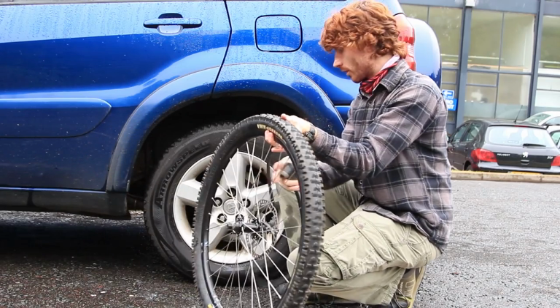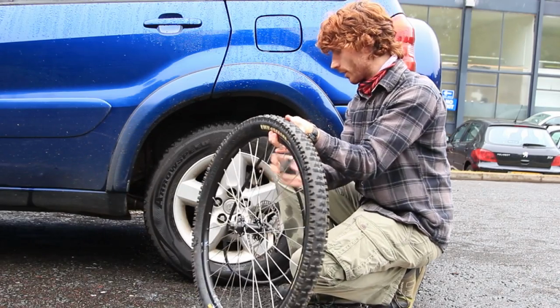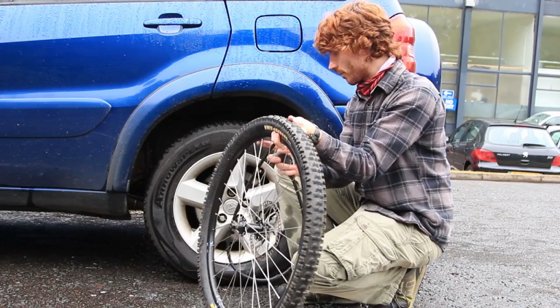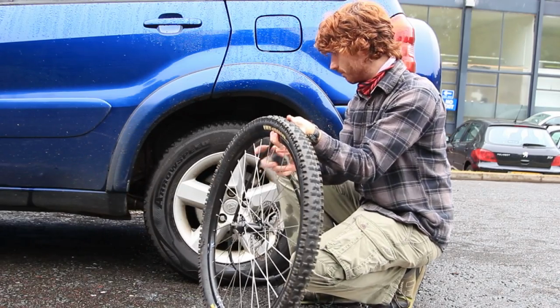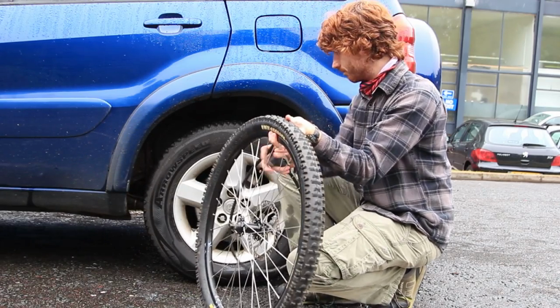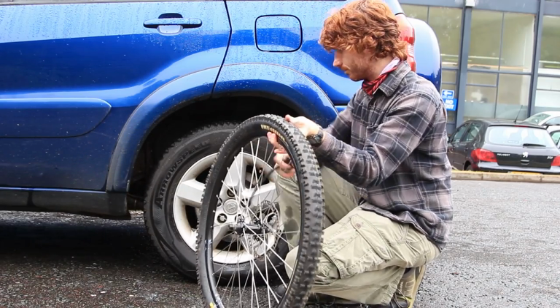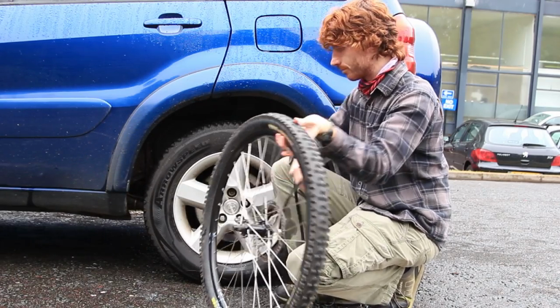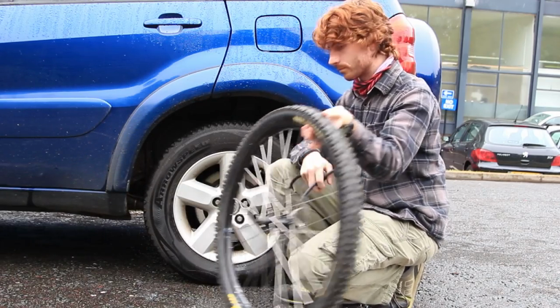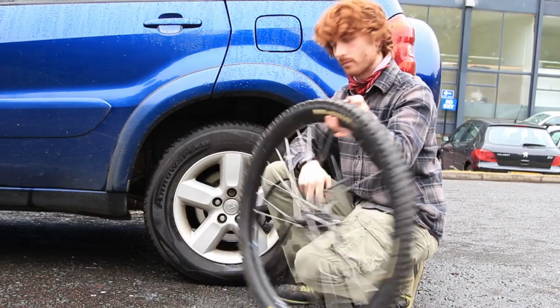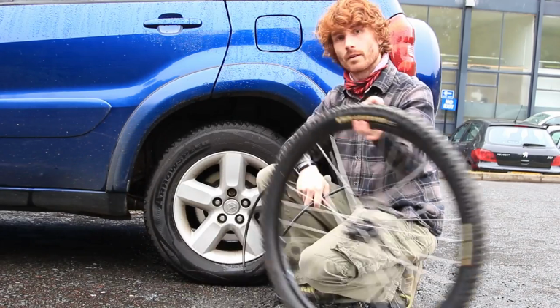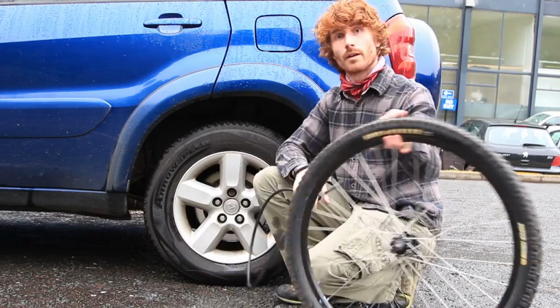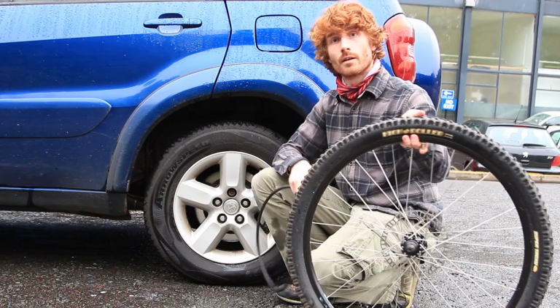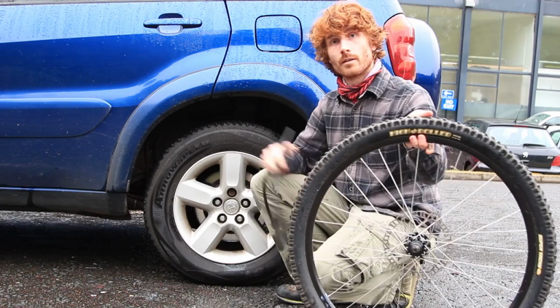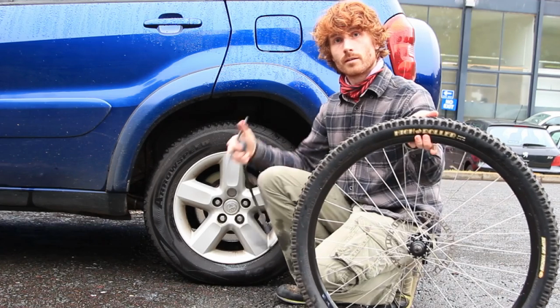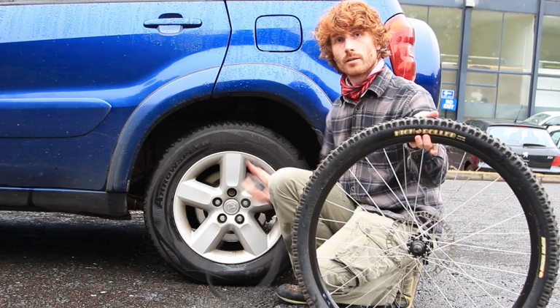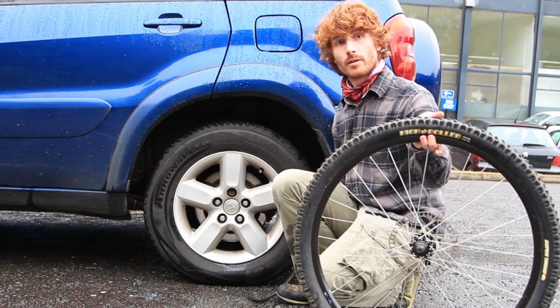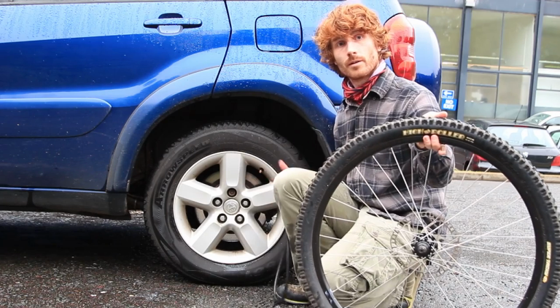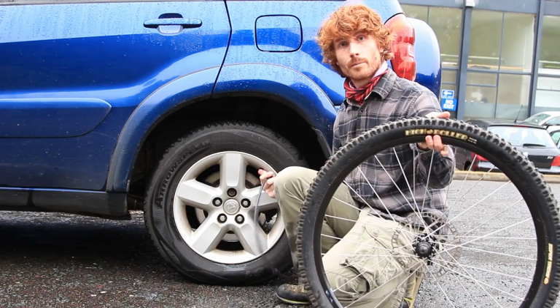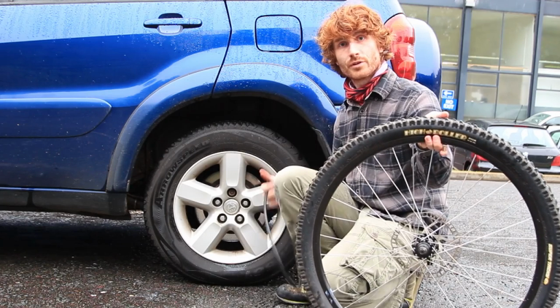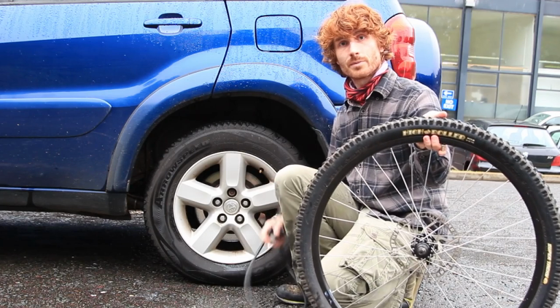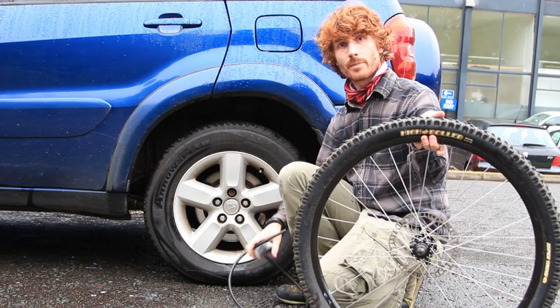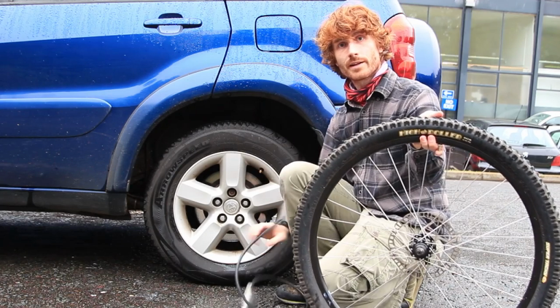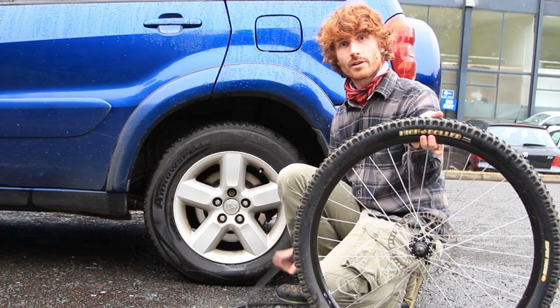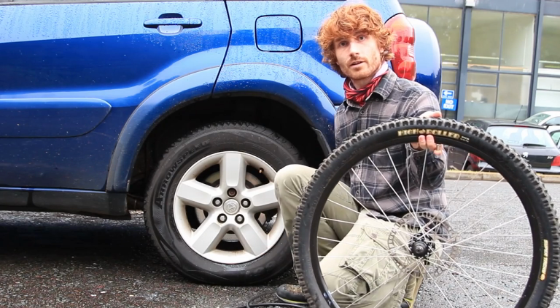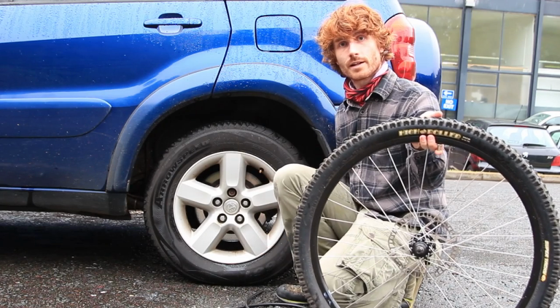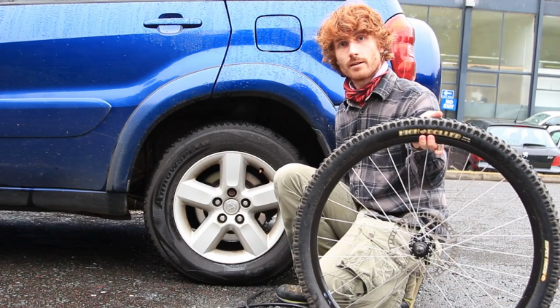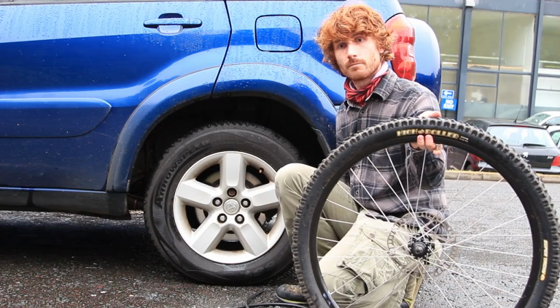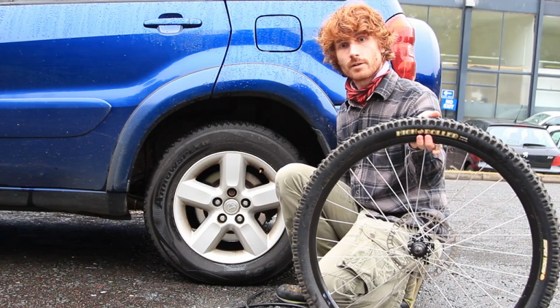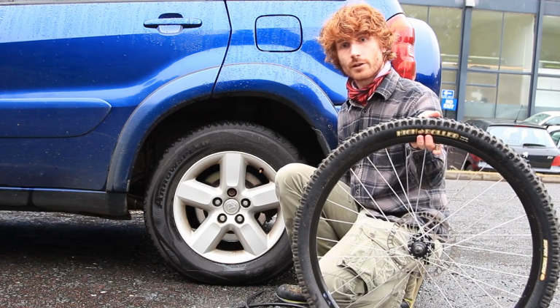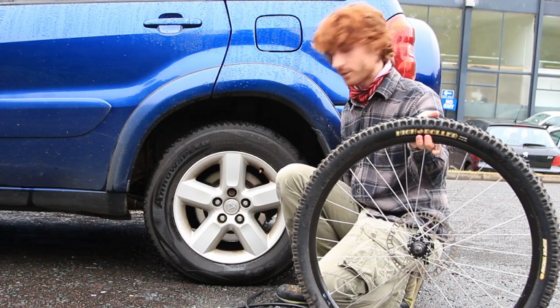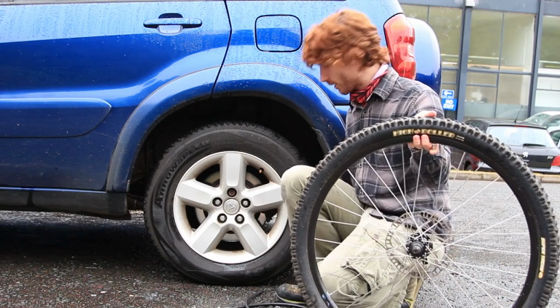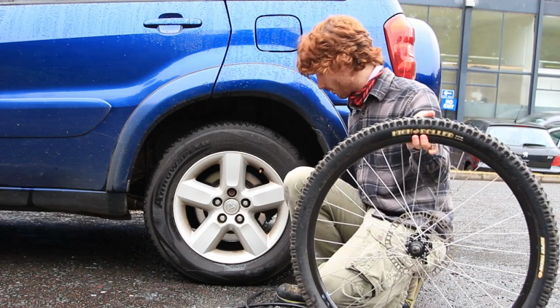There you go — put a bit of air back to your car tyre and you're good to go.